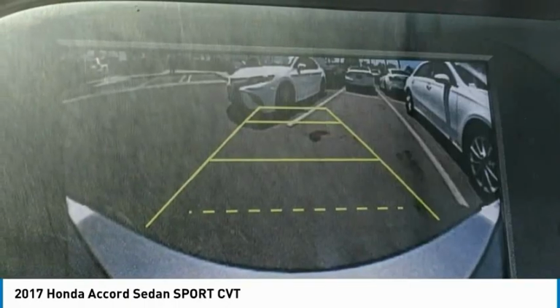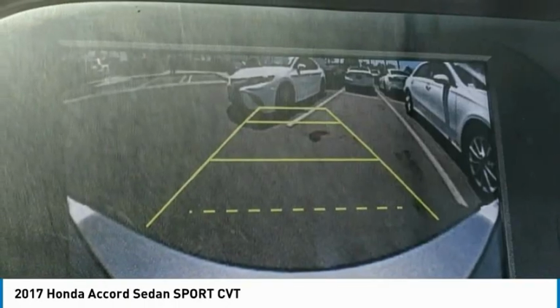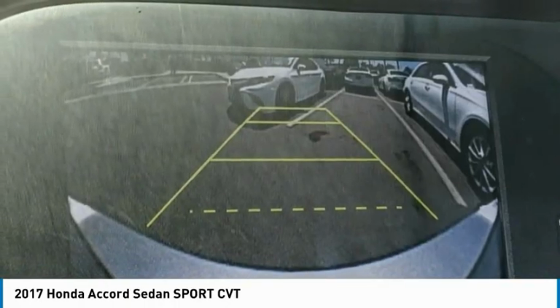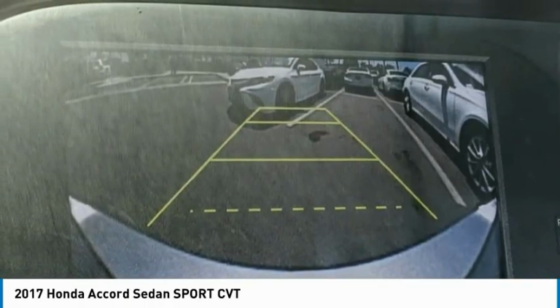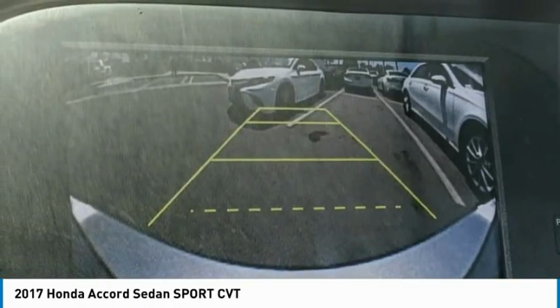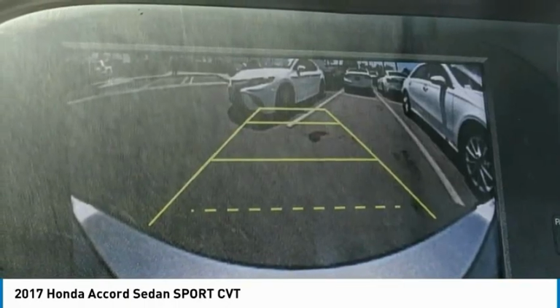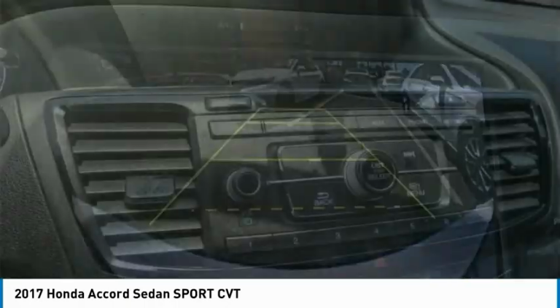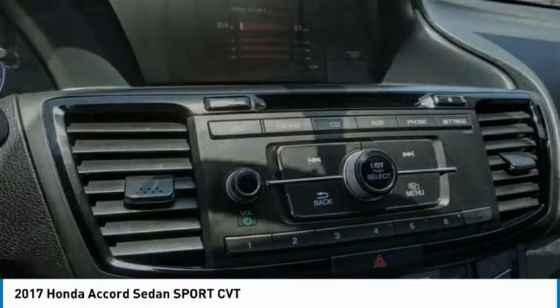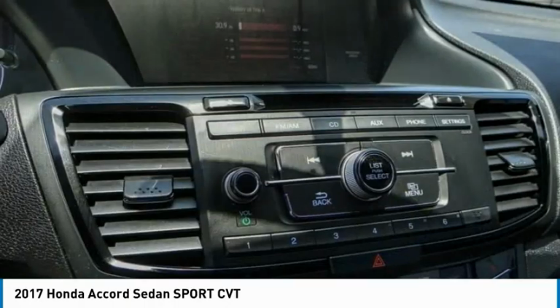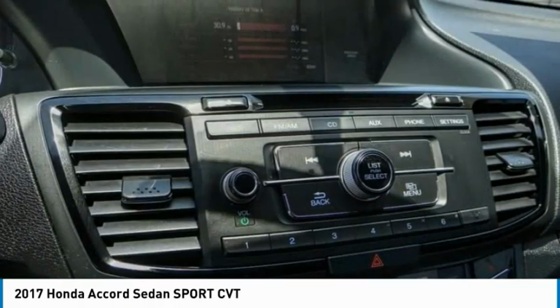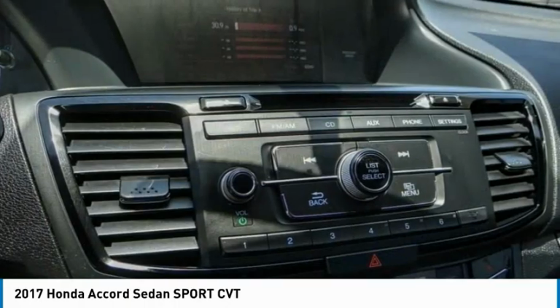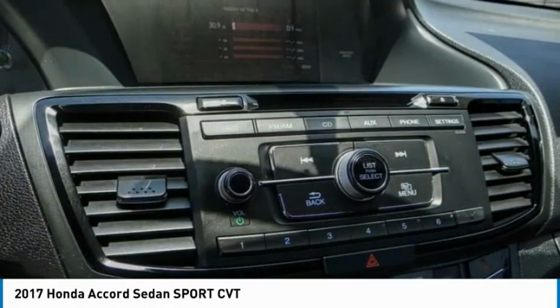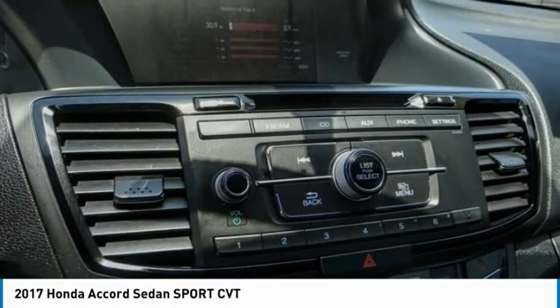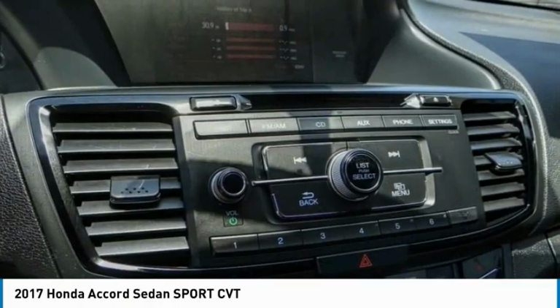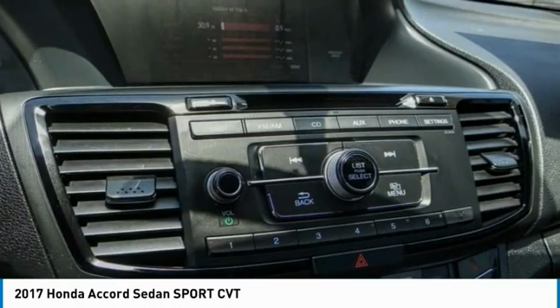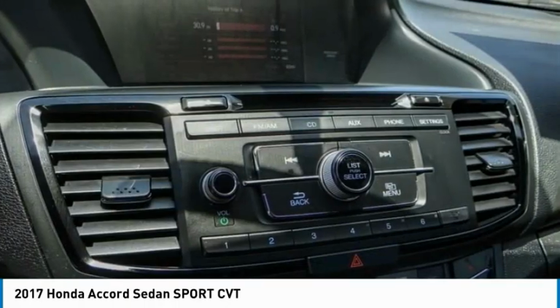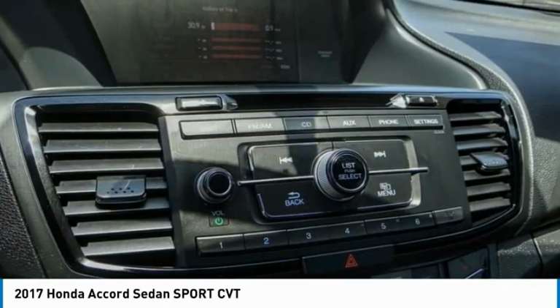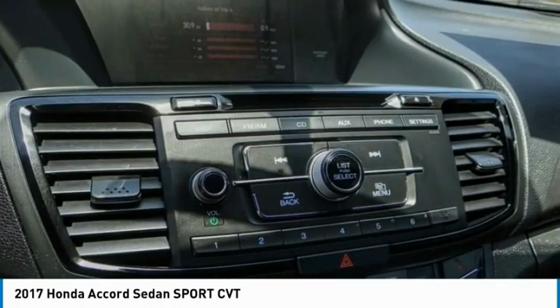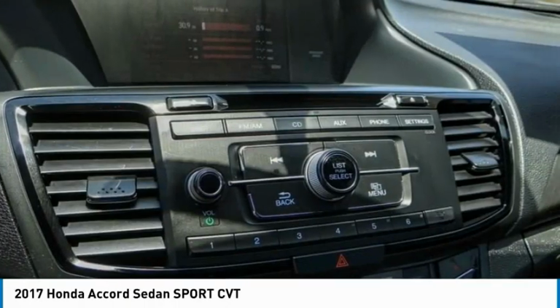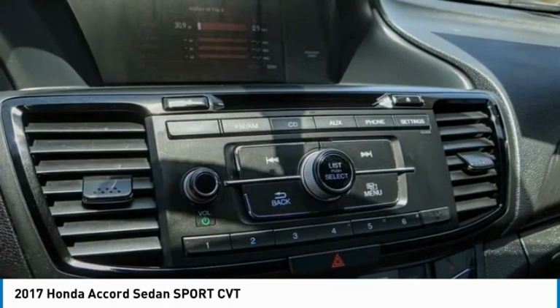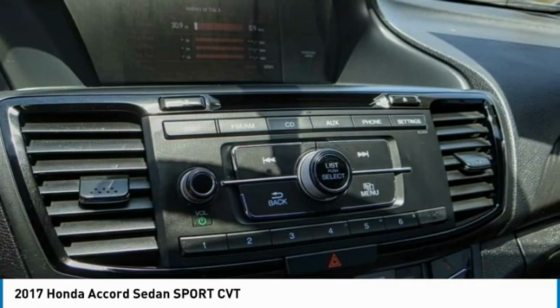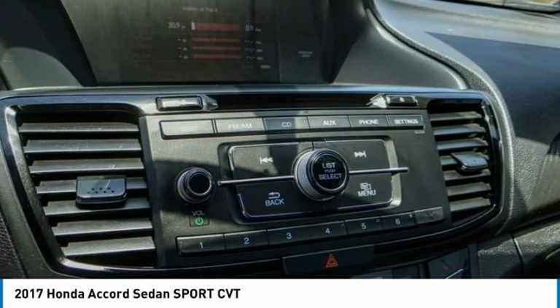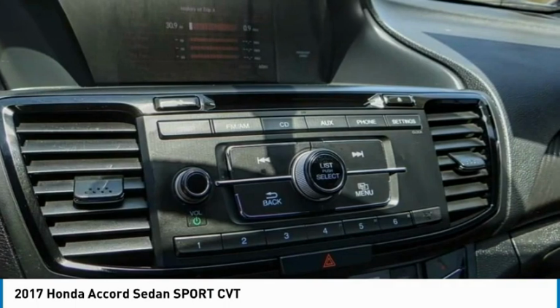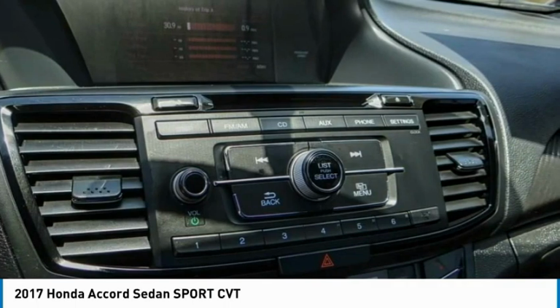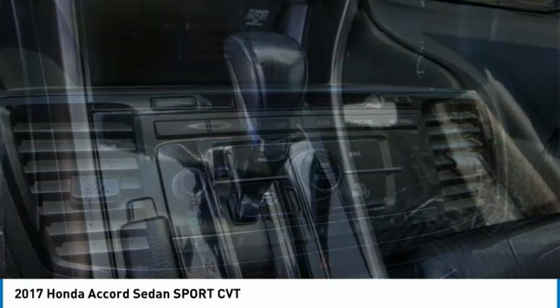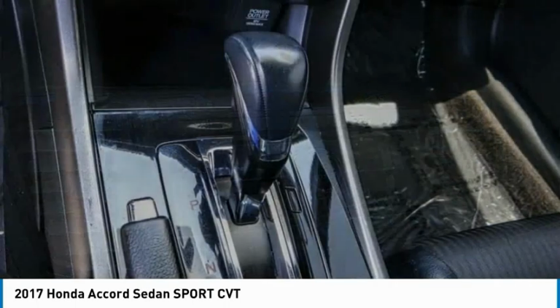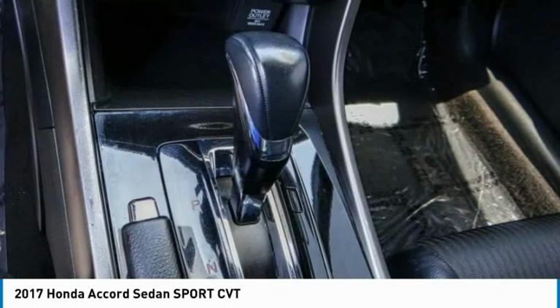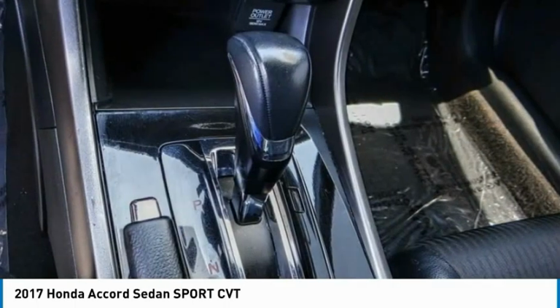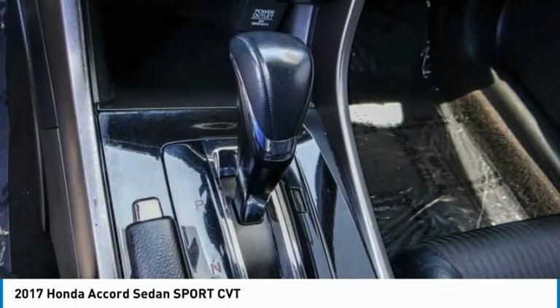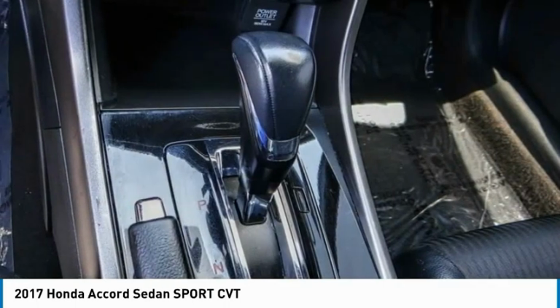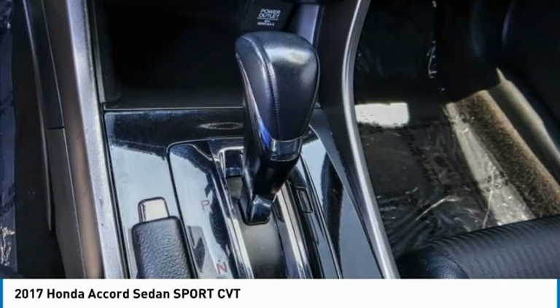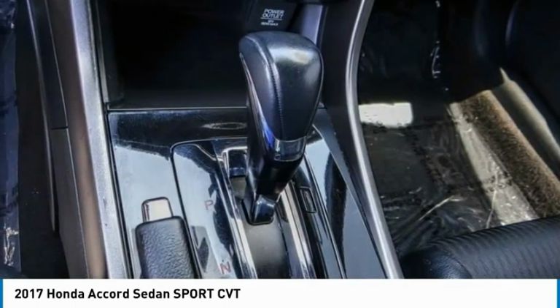Speed control. Rear window defroster. Security system. Come take a test drive today.